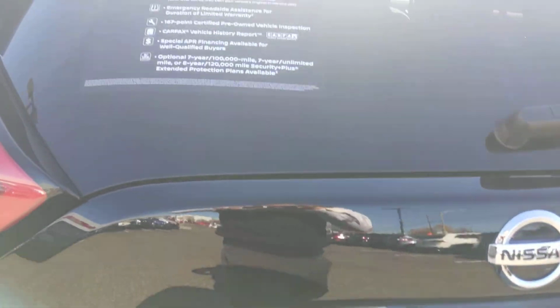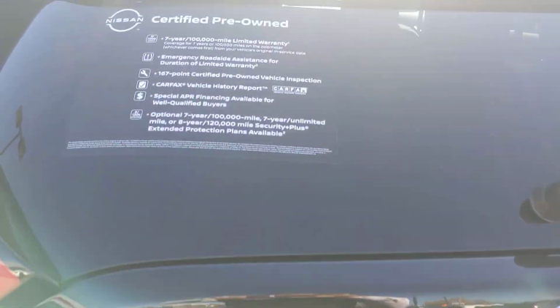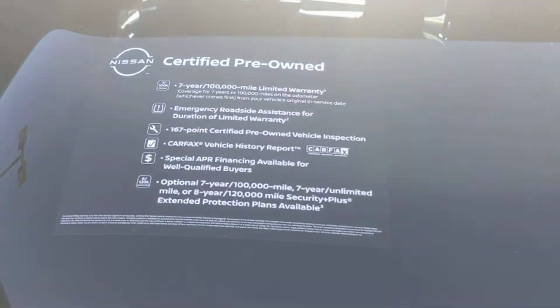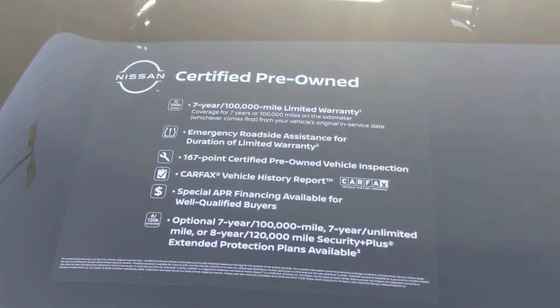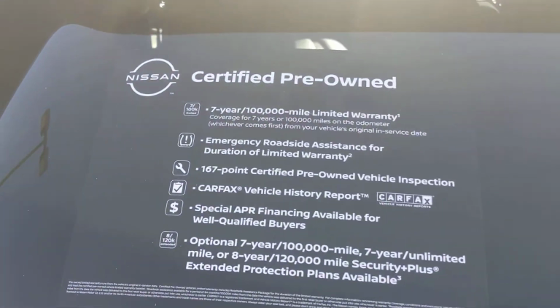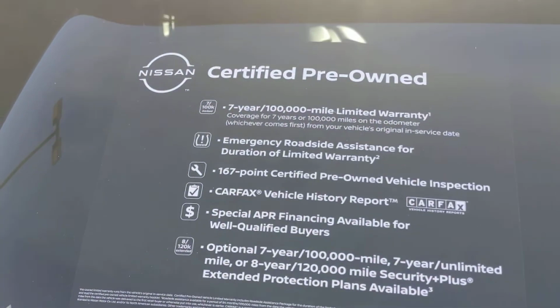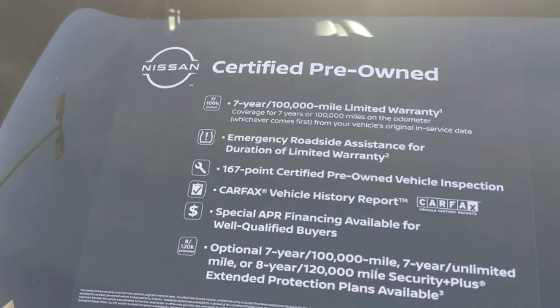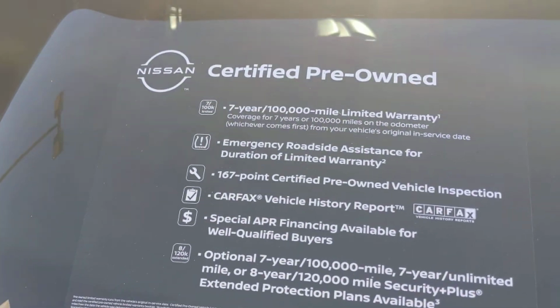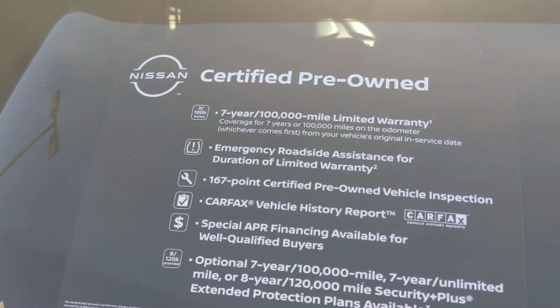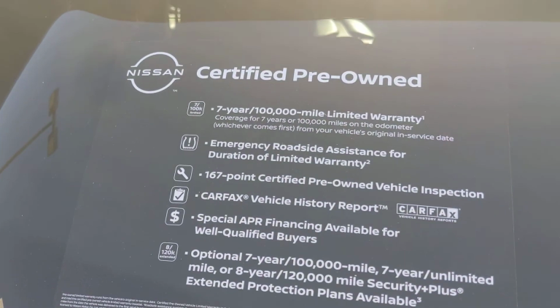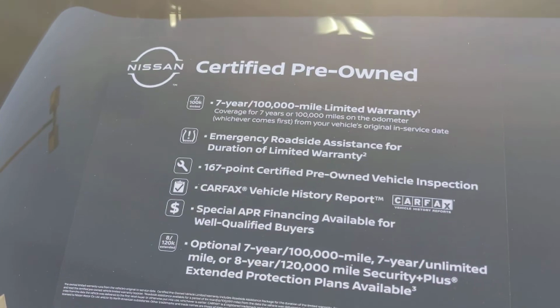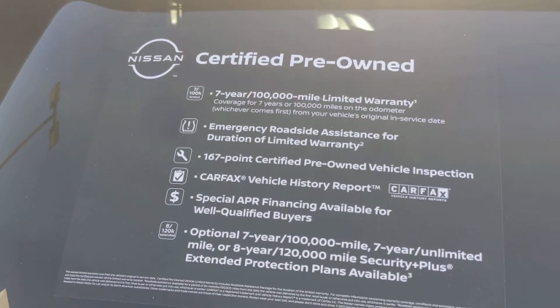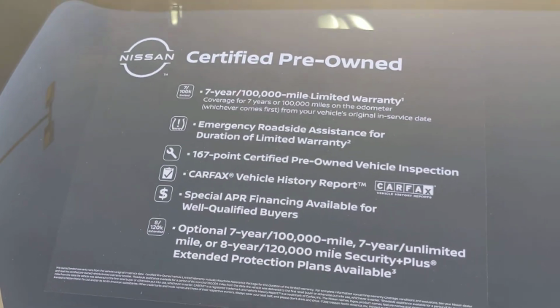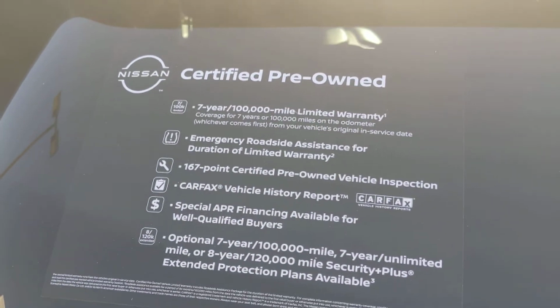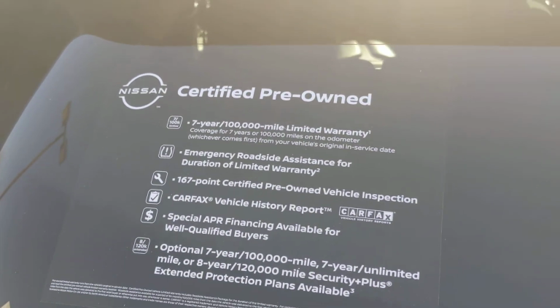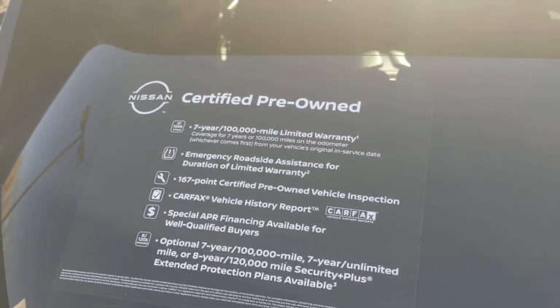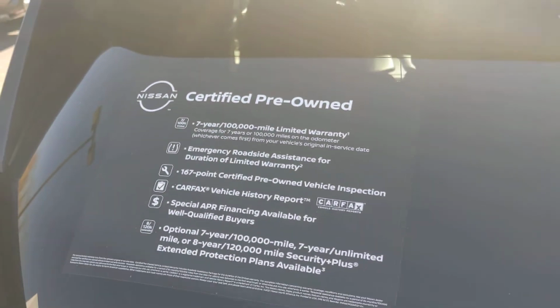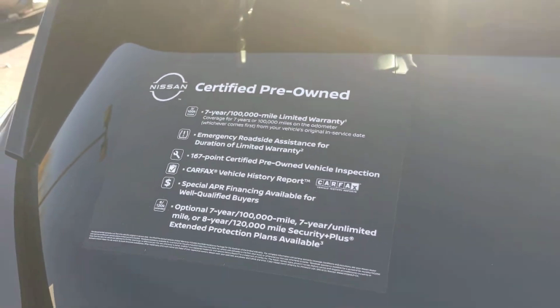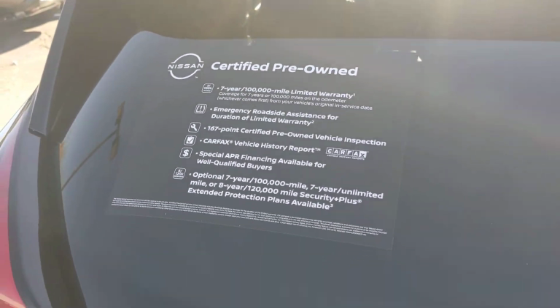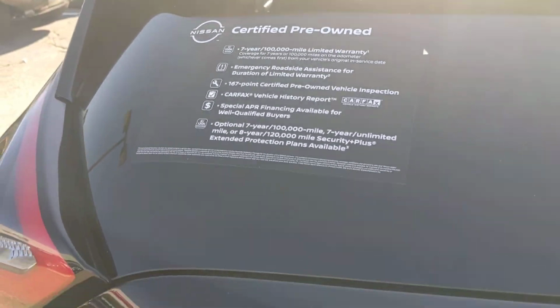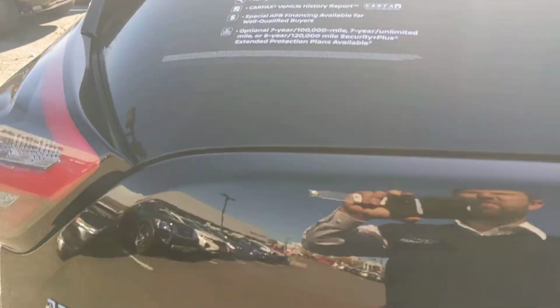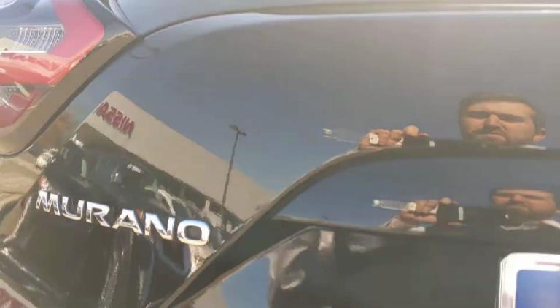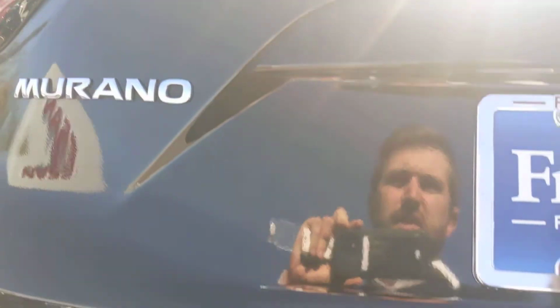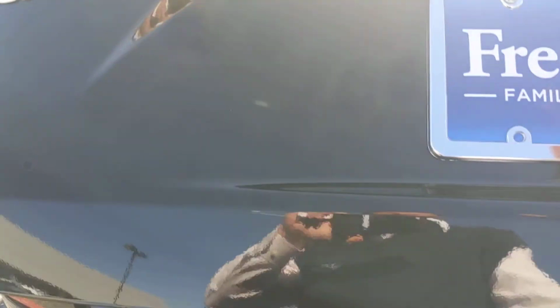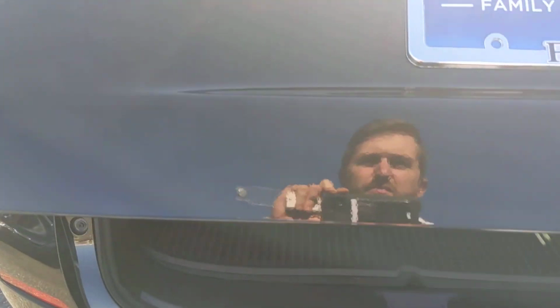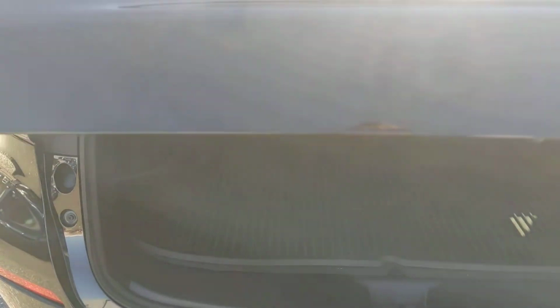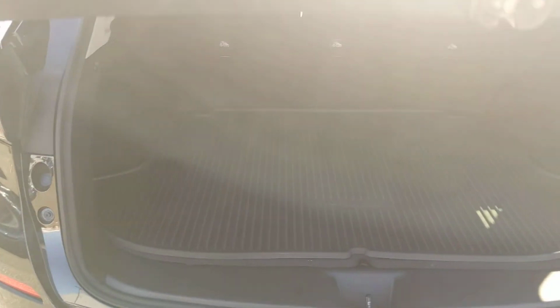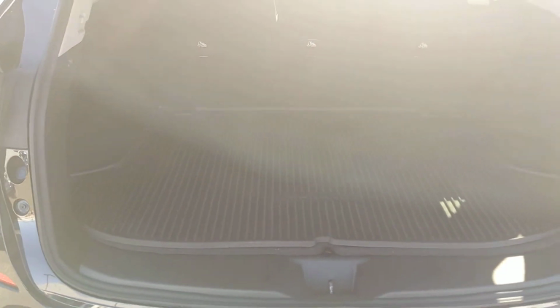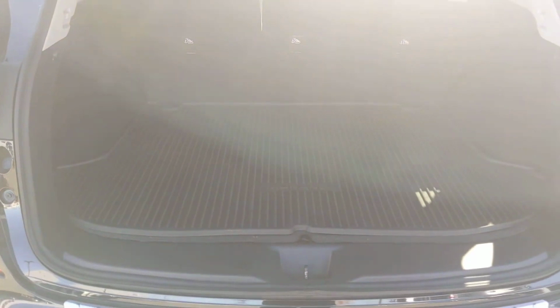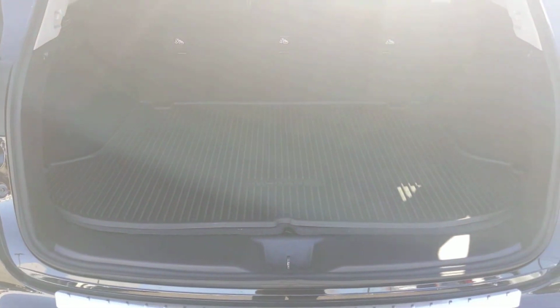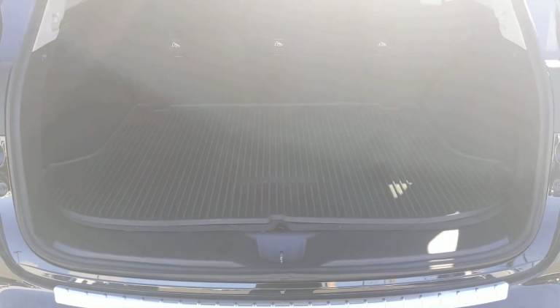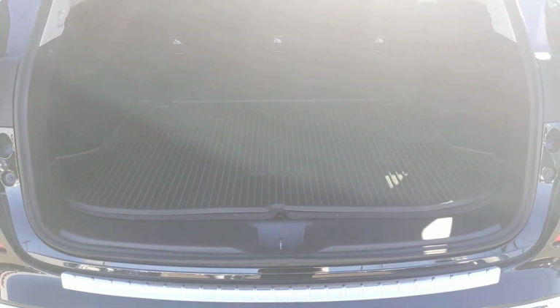Certified pre-owned means you get that 70 or 100,000 mile limited warranty on the powertrain.